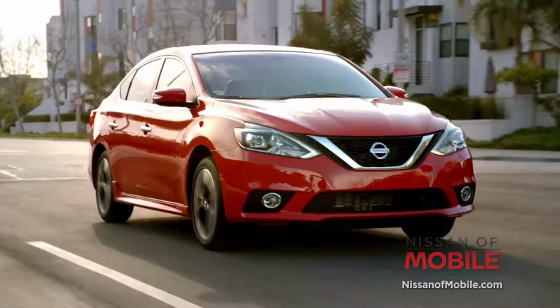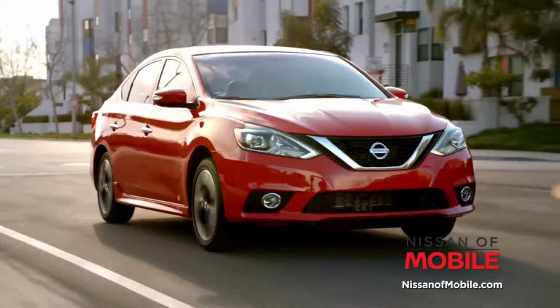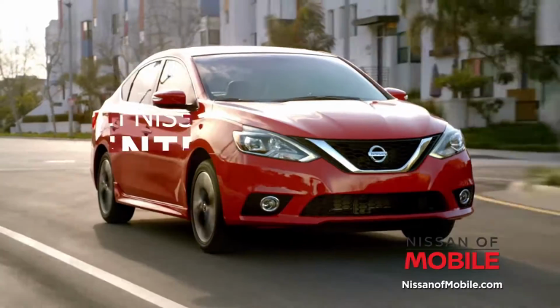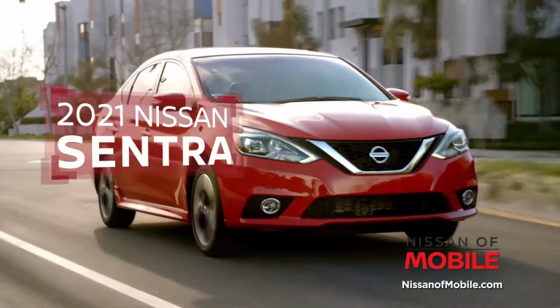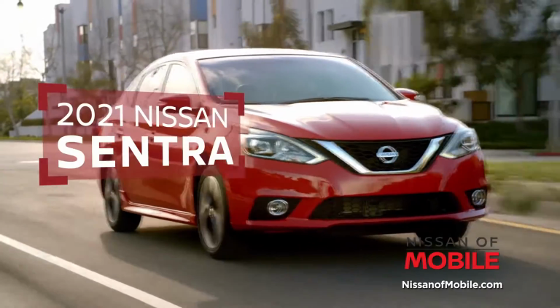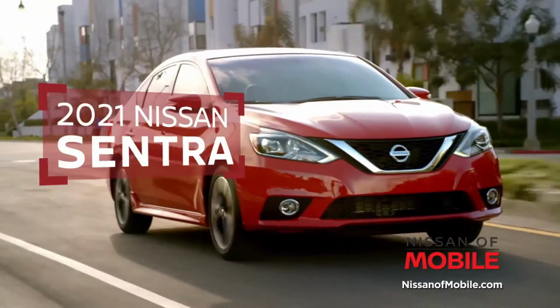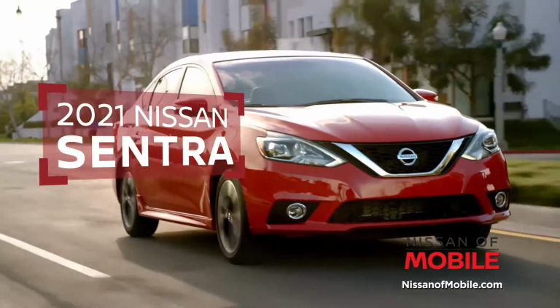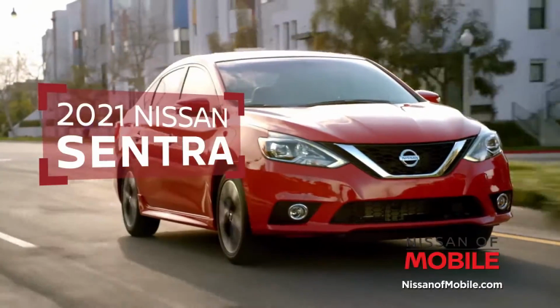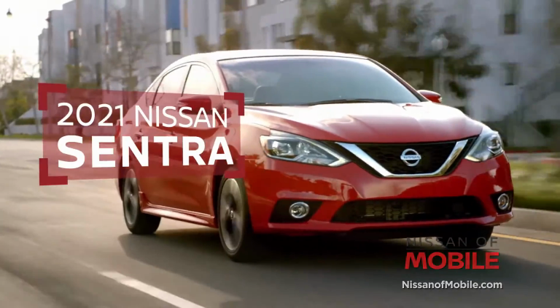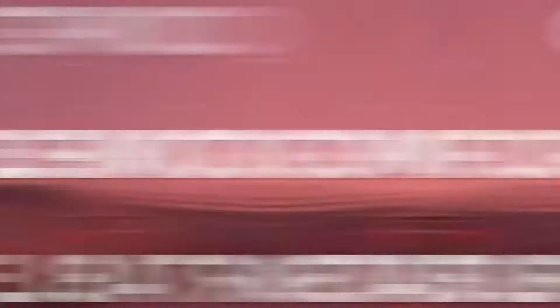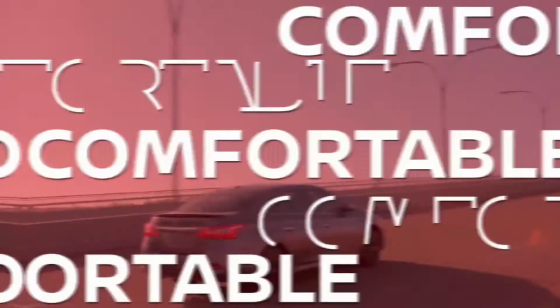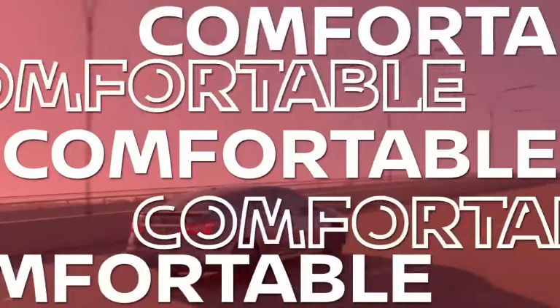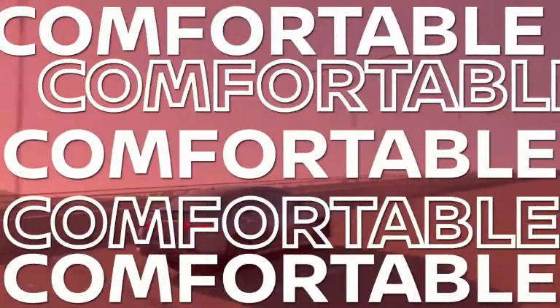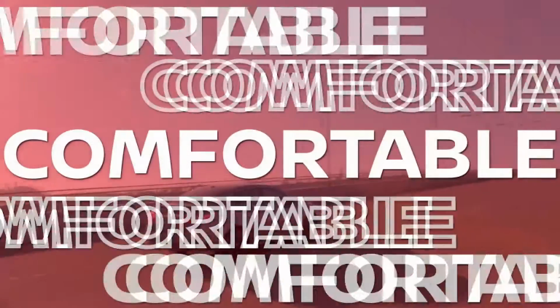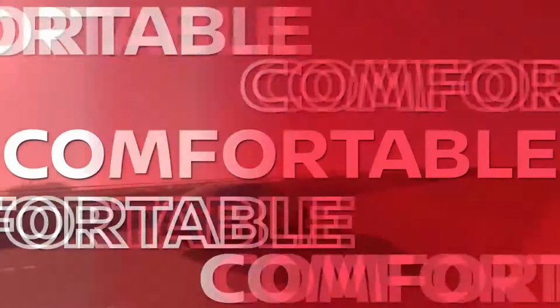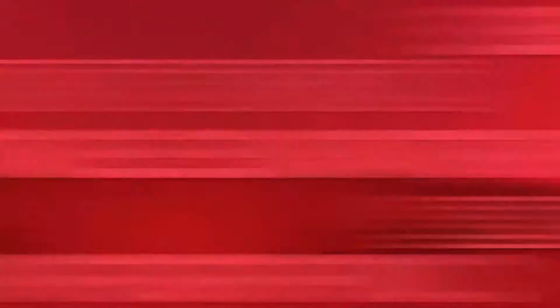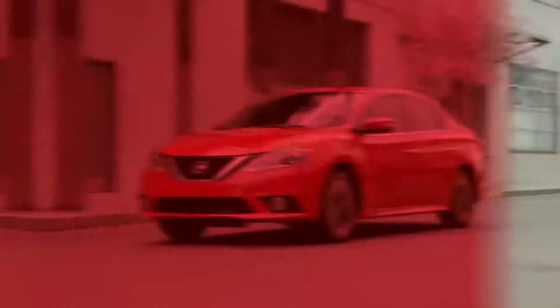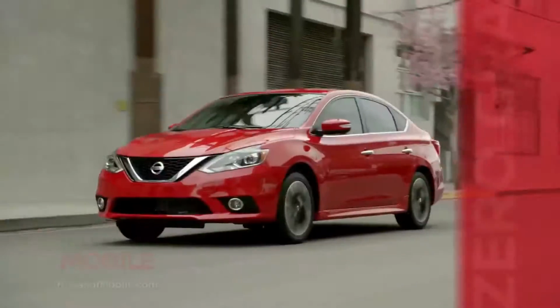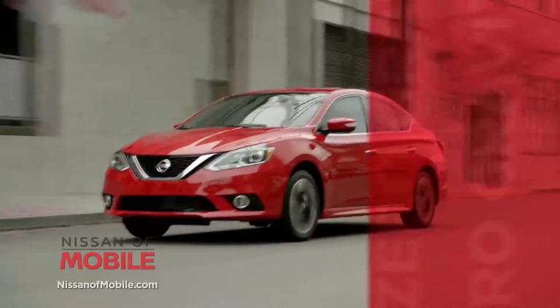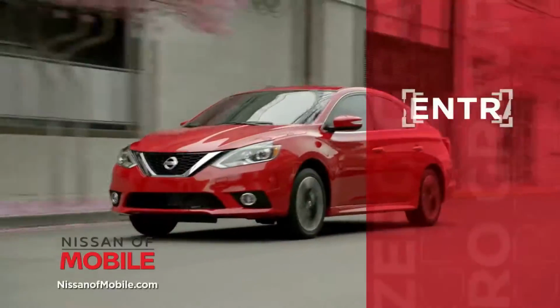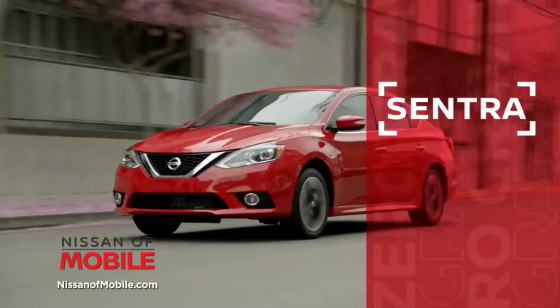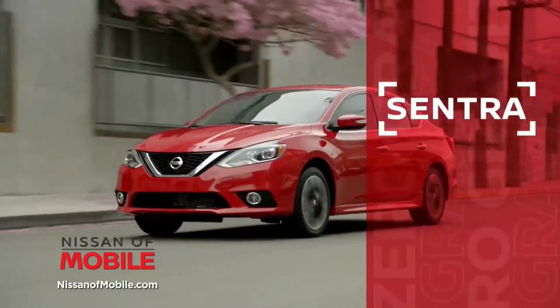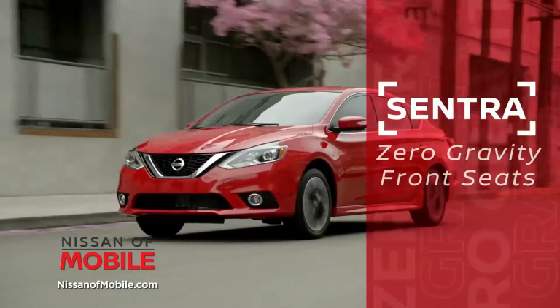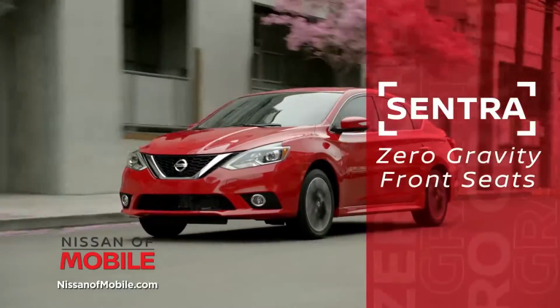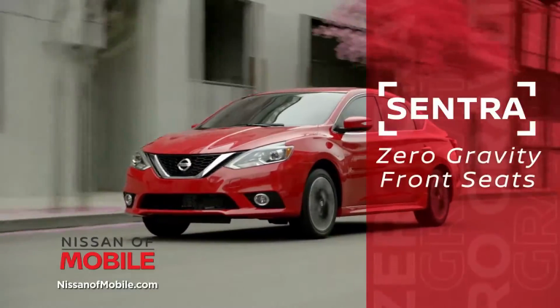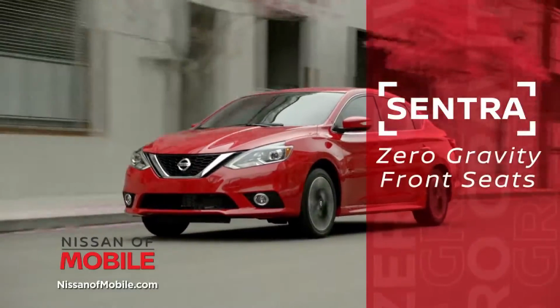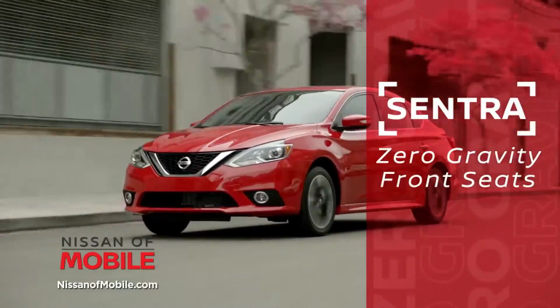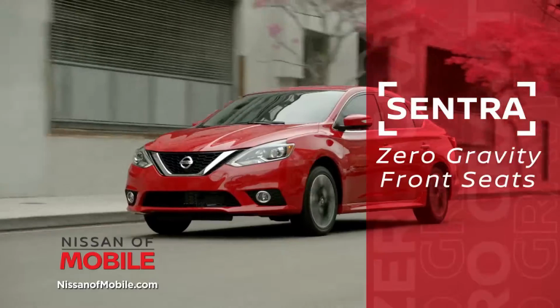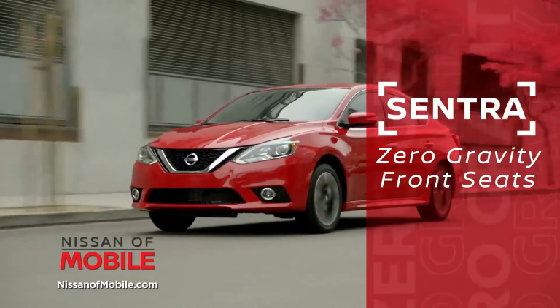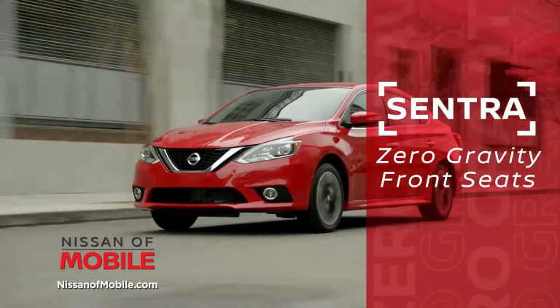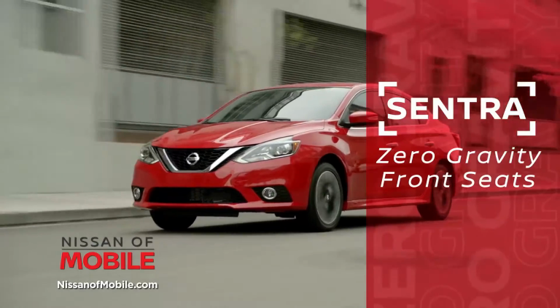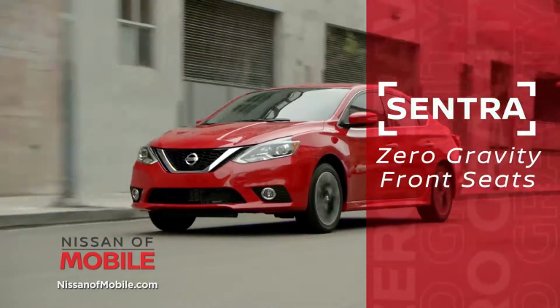The 2021 Nissan Sentra is comfortable, with a sleek interior that features zero-gravity front seats.